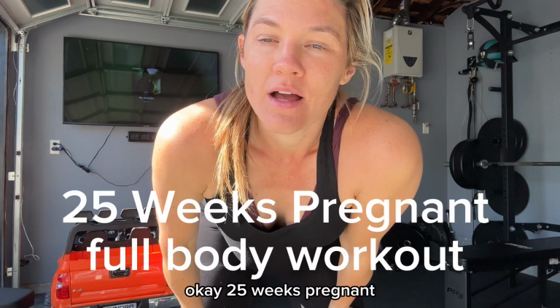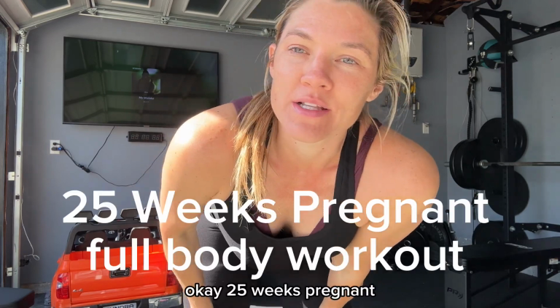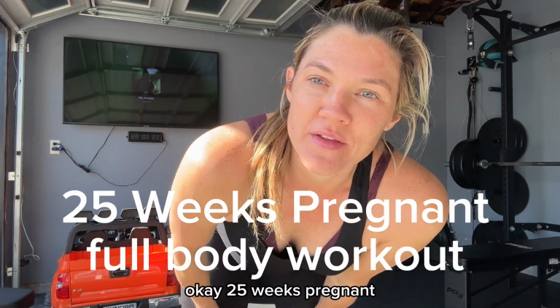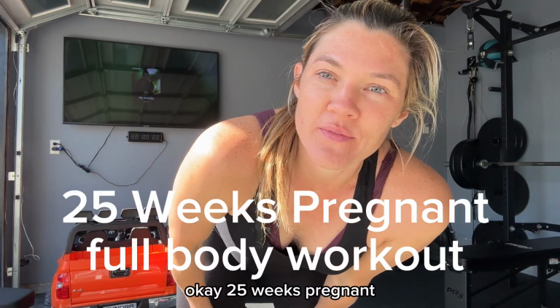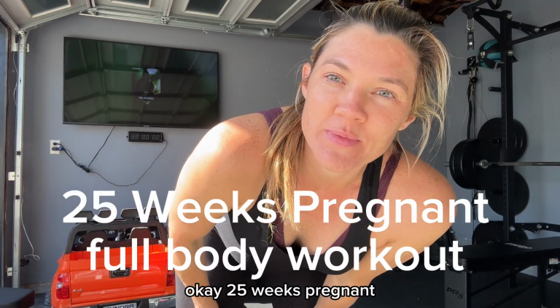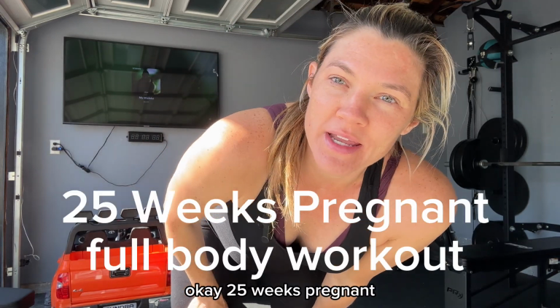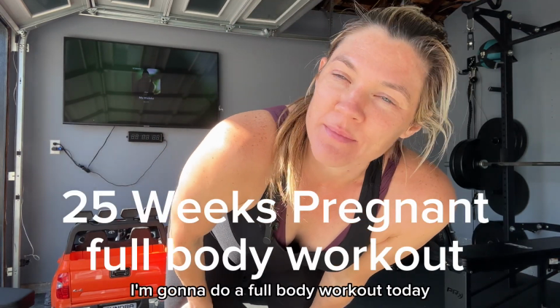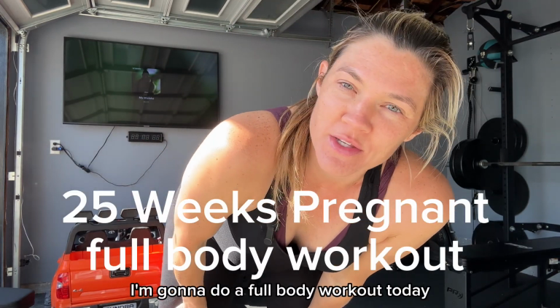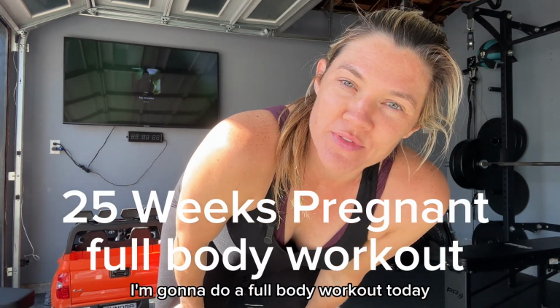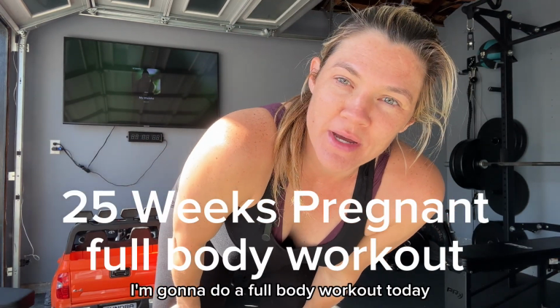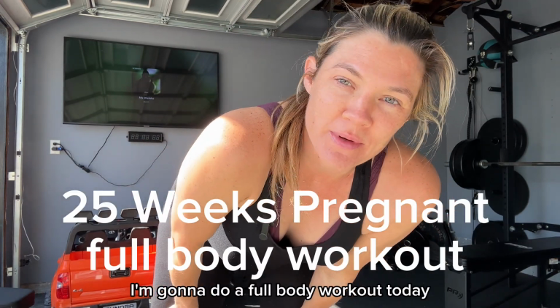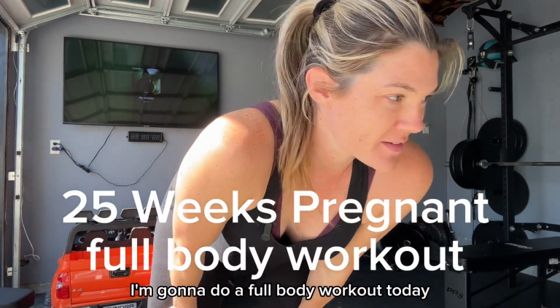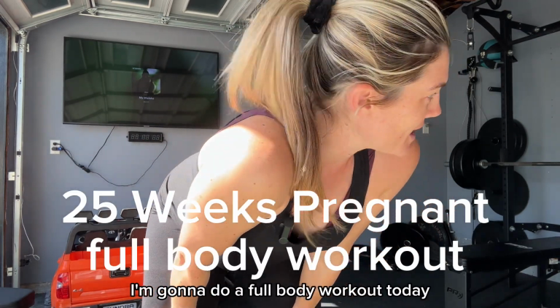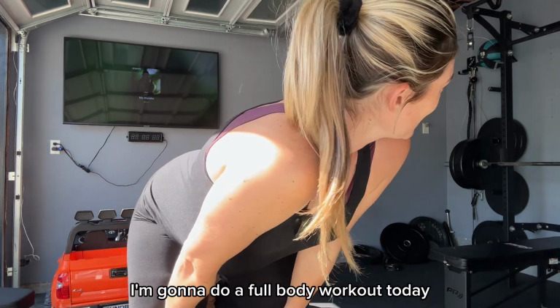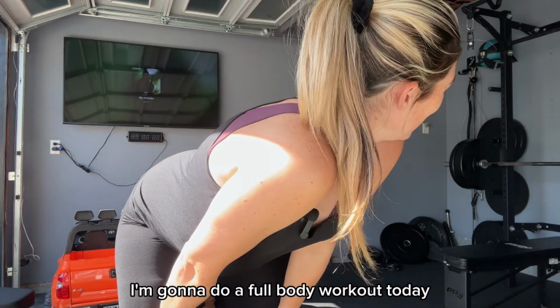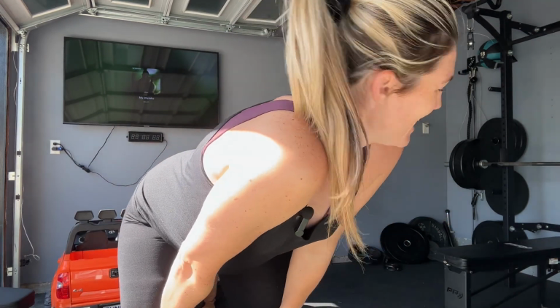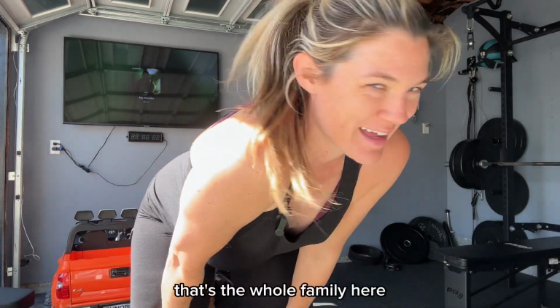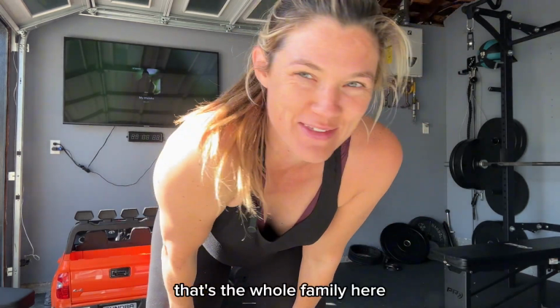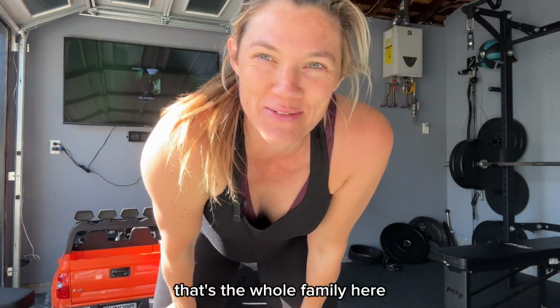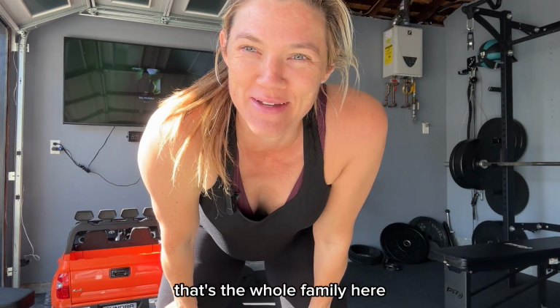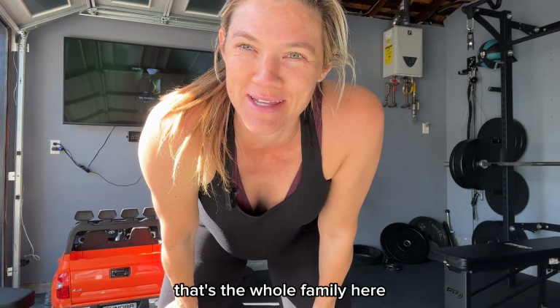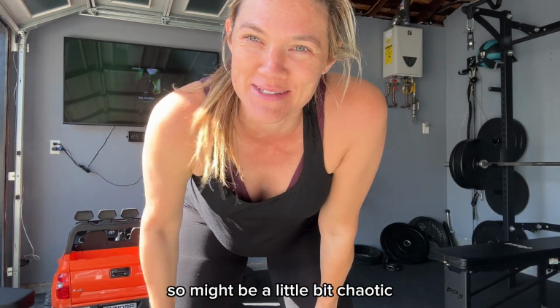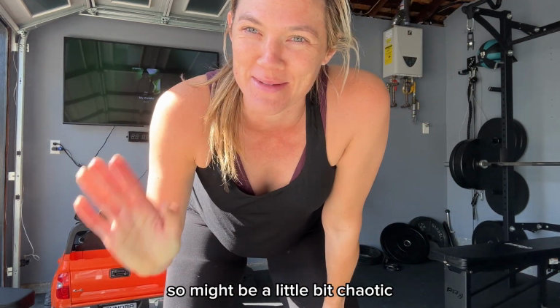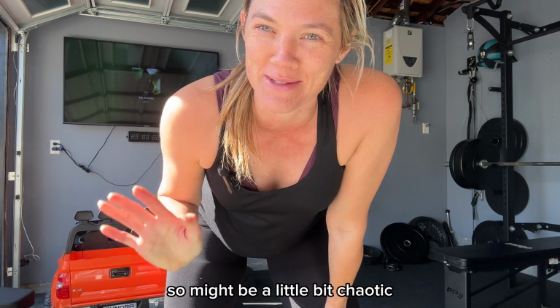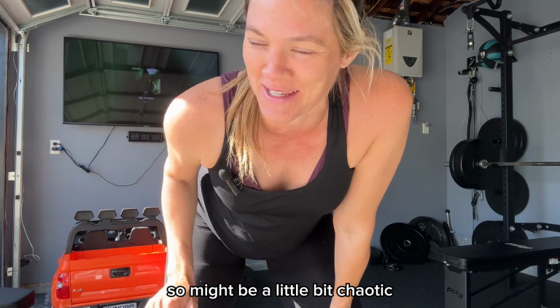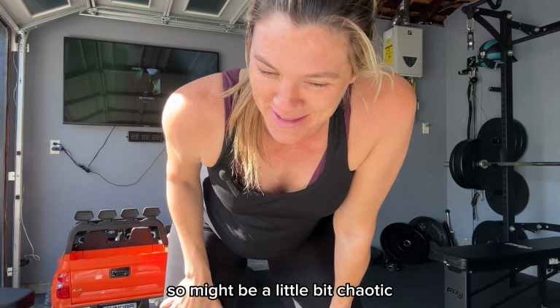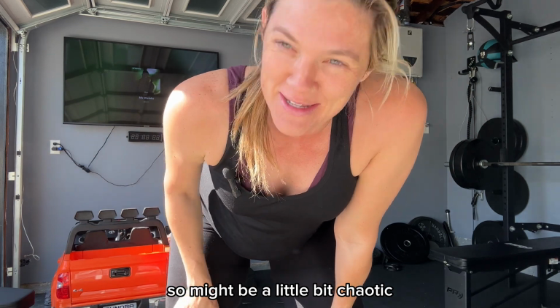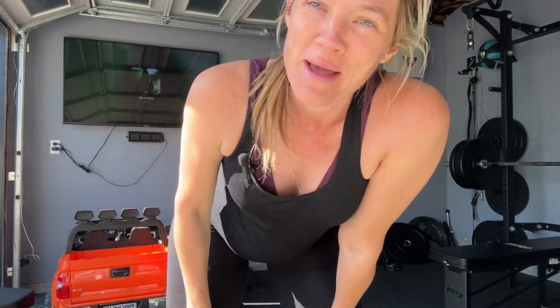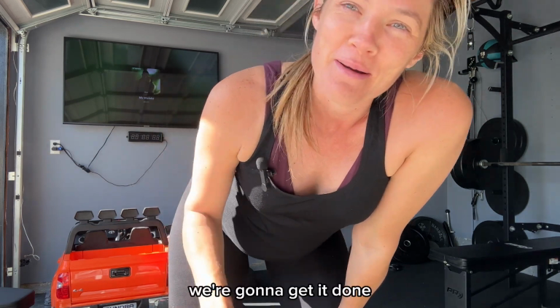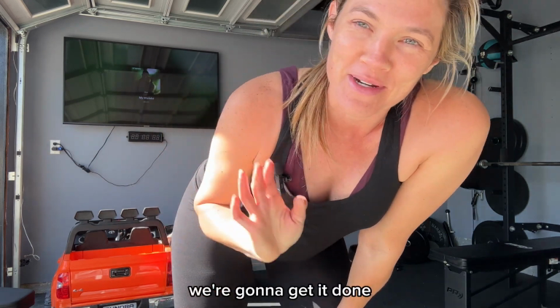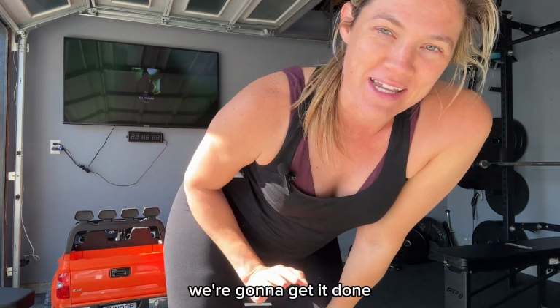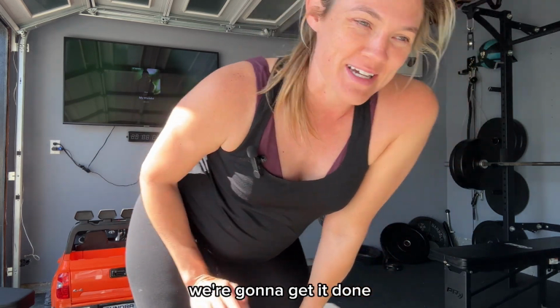25 weeks pregnant. I'm going to do a full body workout today. I have the whole family here, so it might be a little bit chaotic, but we're going to get it done.